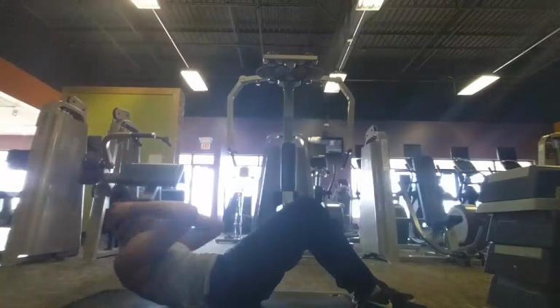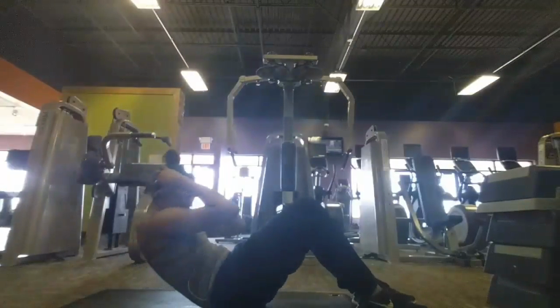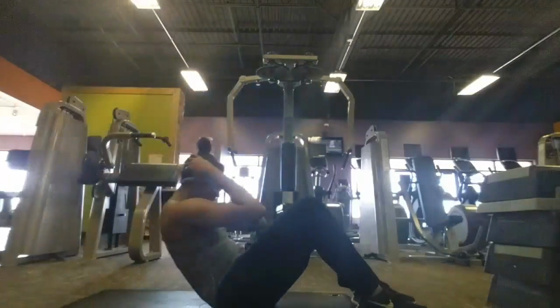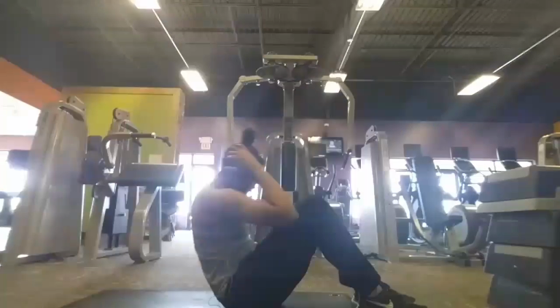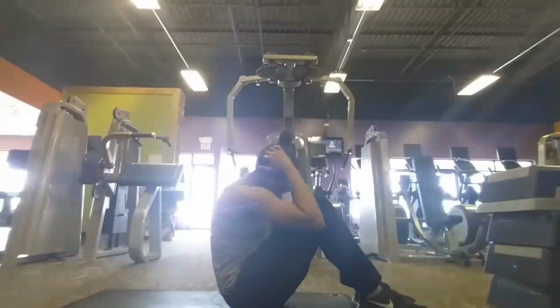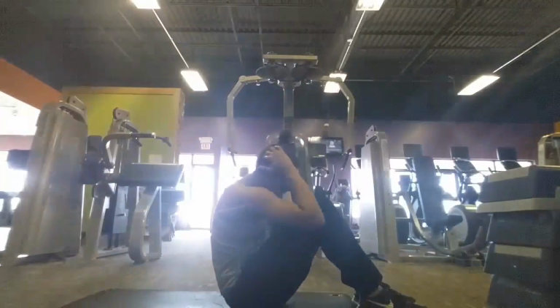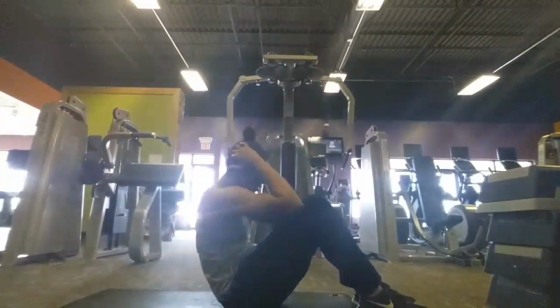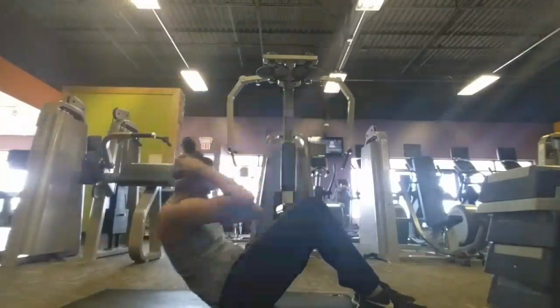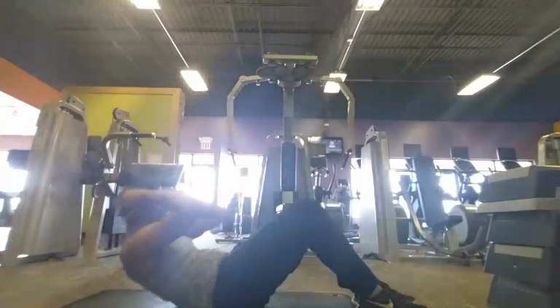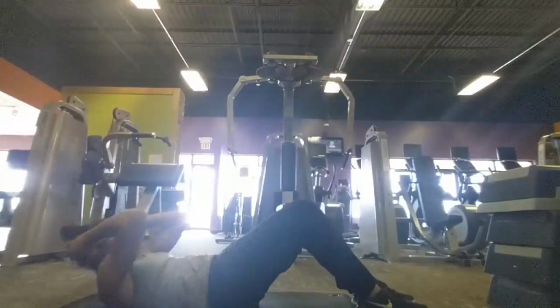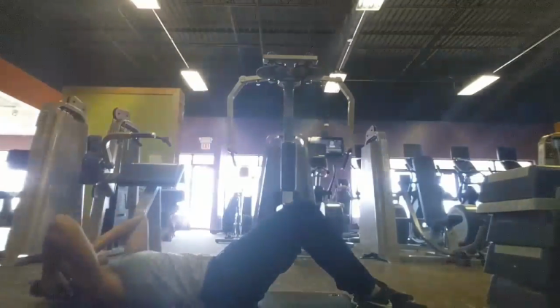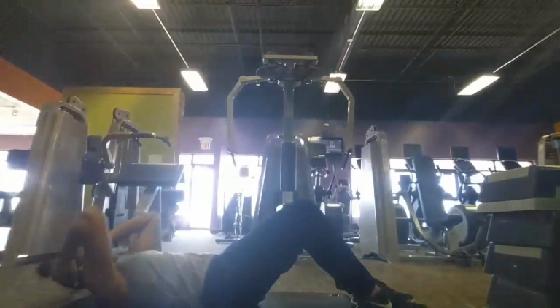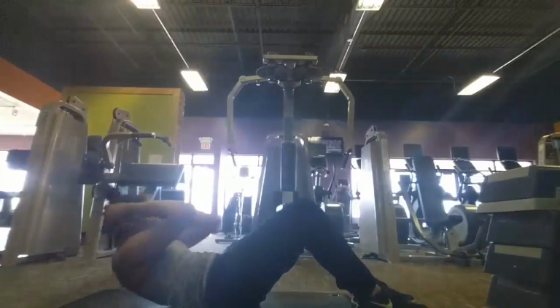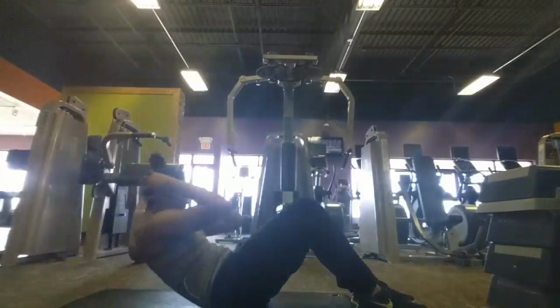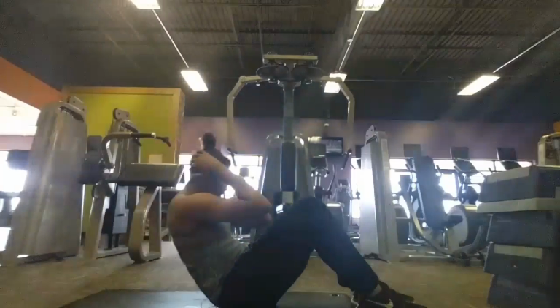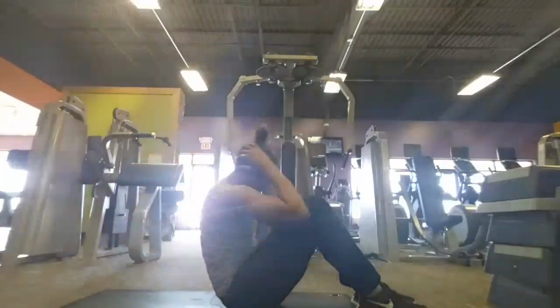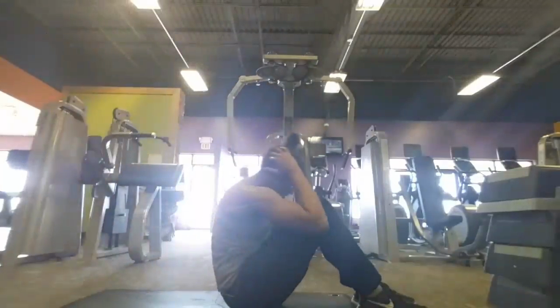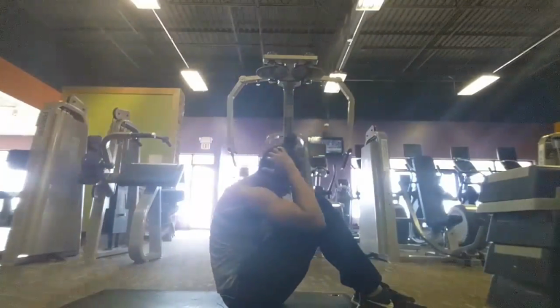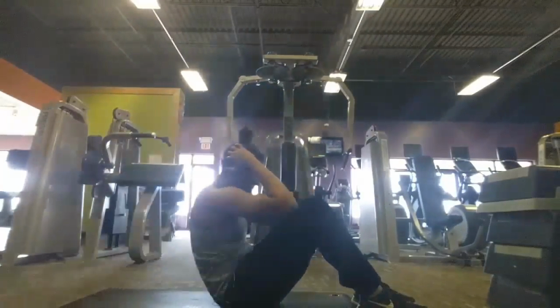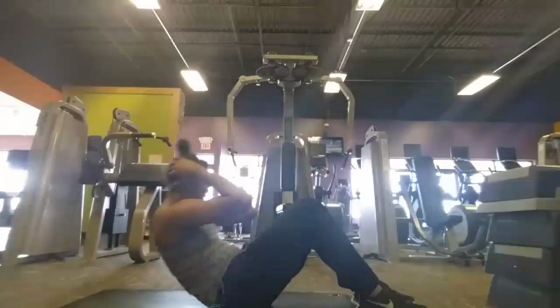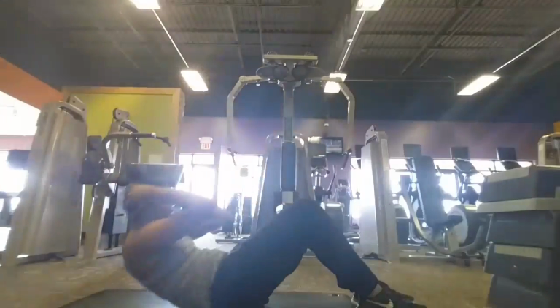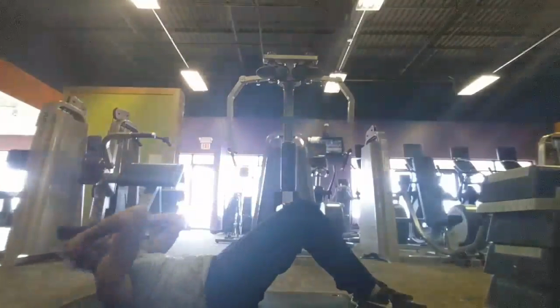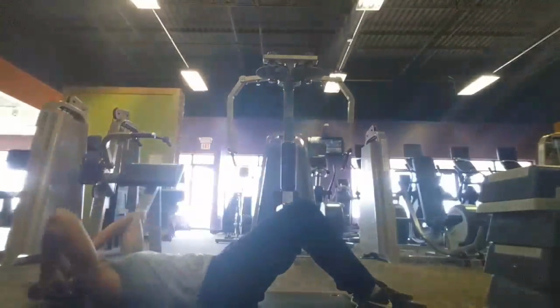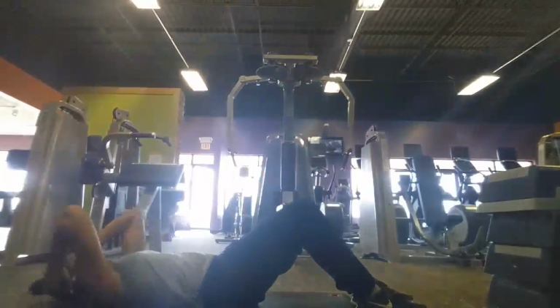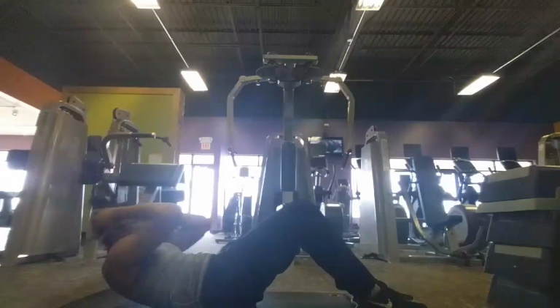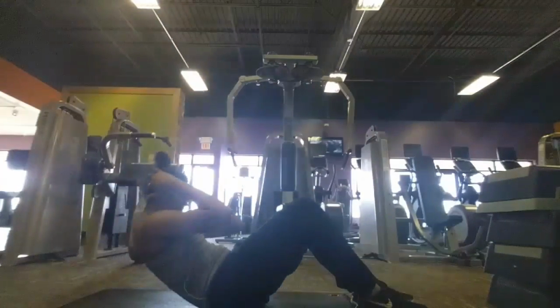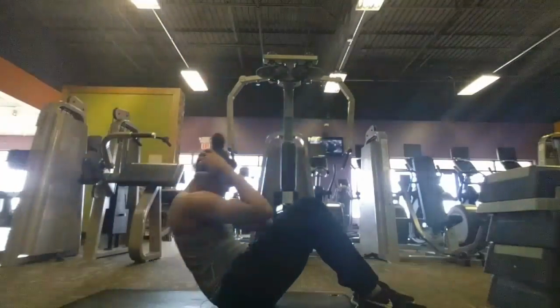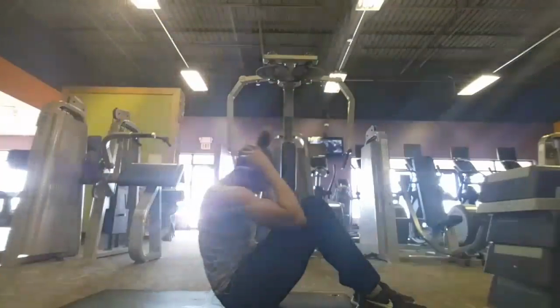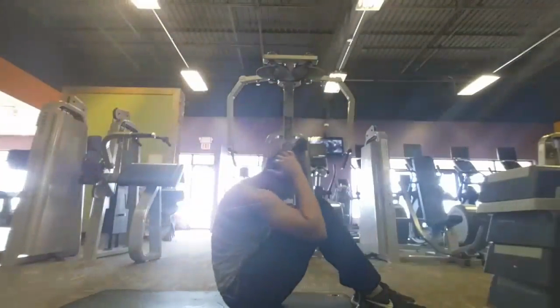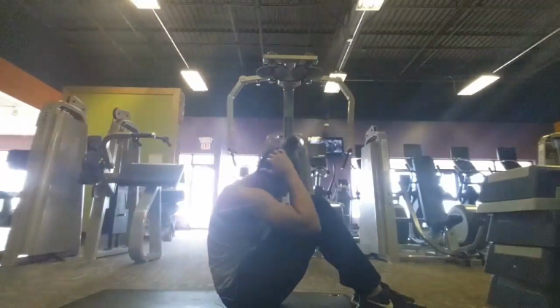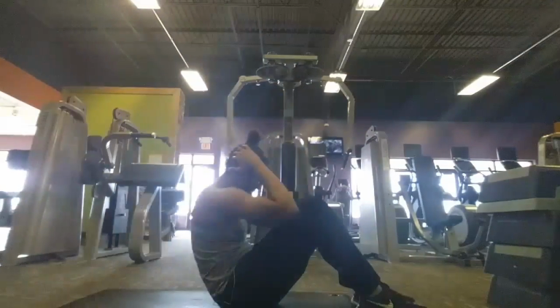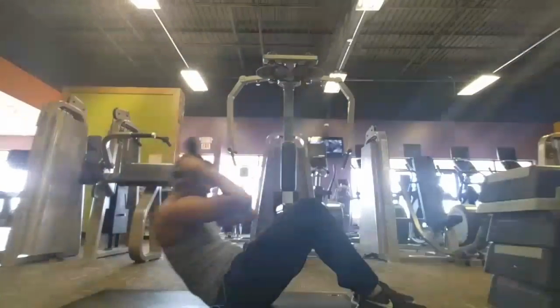So this is a good exercise to do at home if you don't go to the gym, just in your spare time. Hopefully you guys enjoyed.